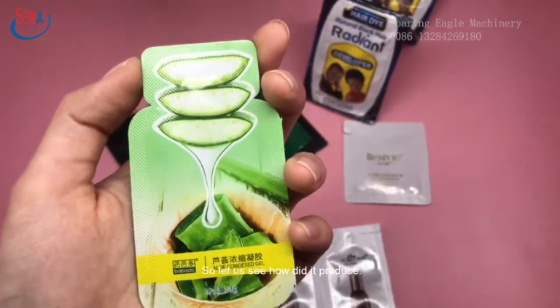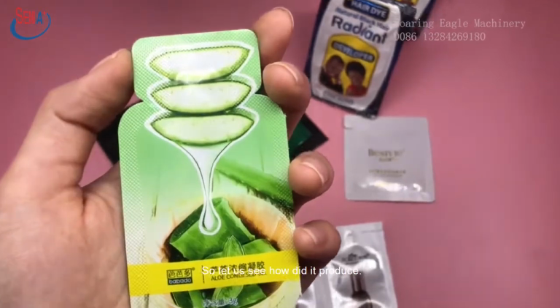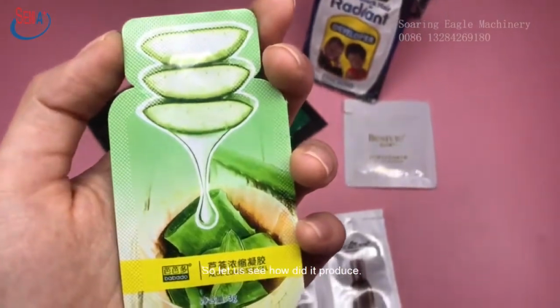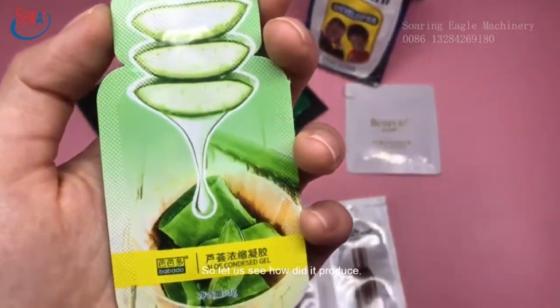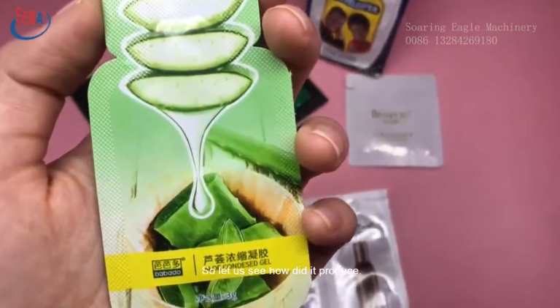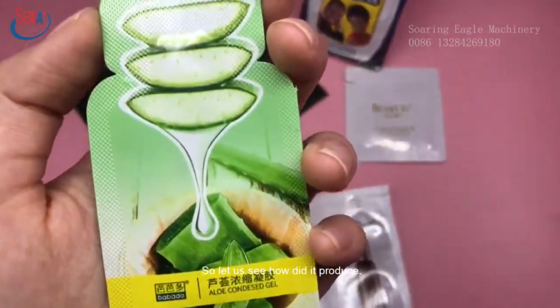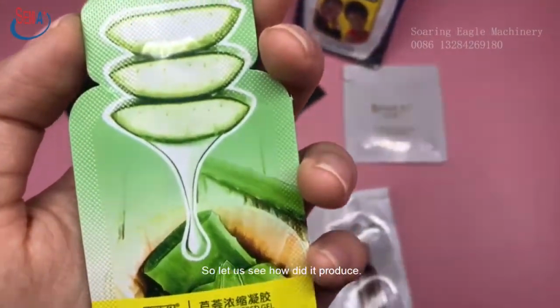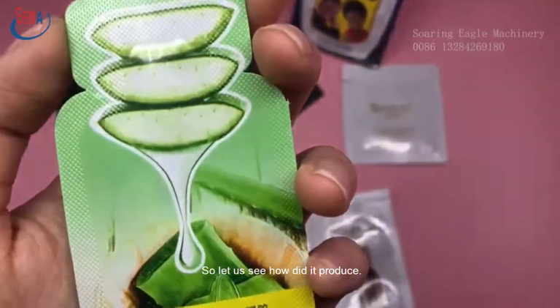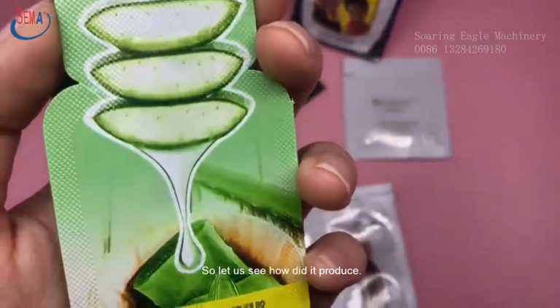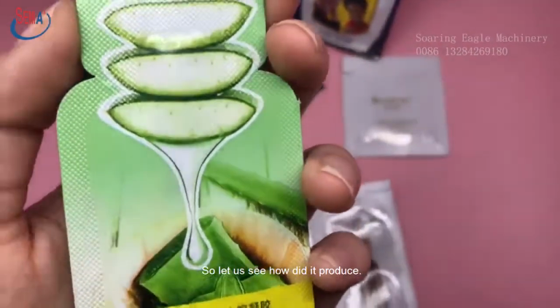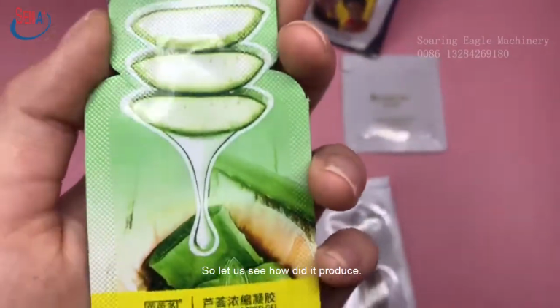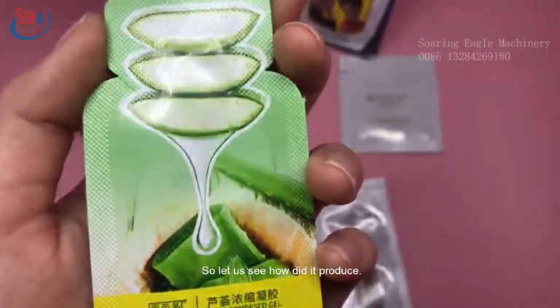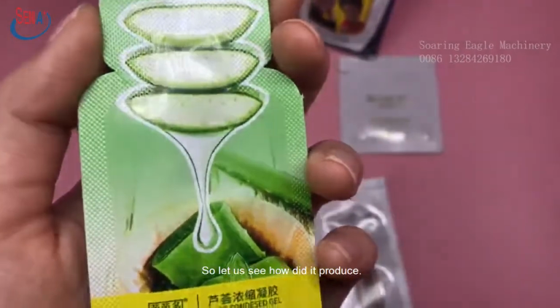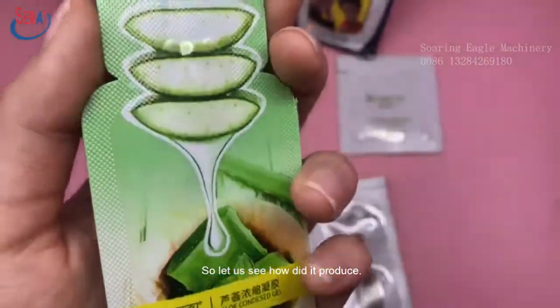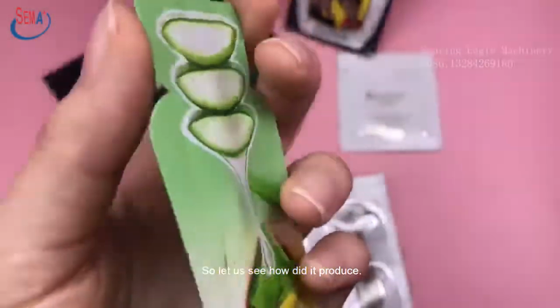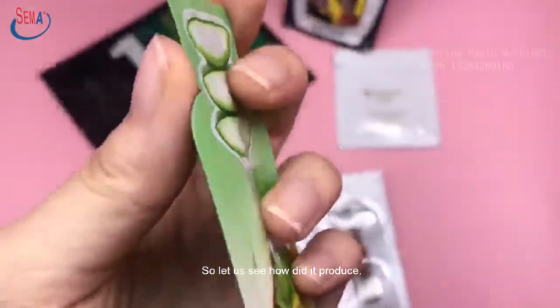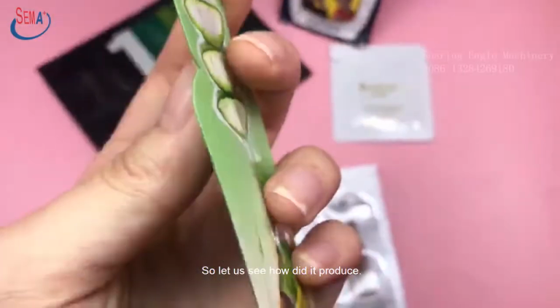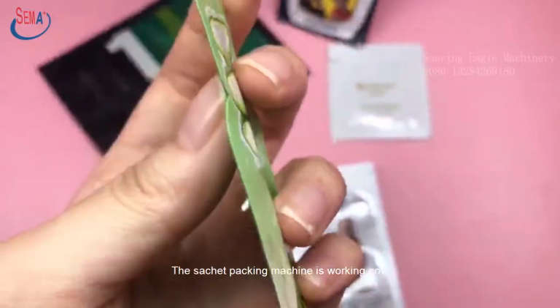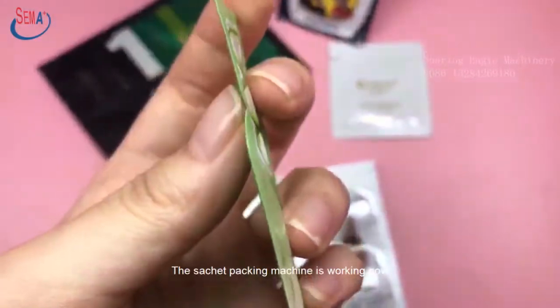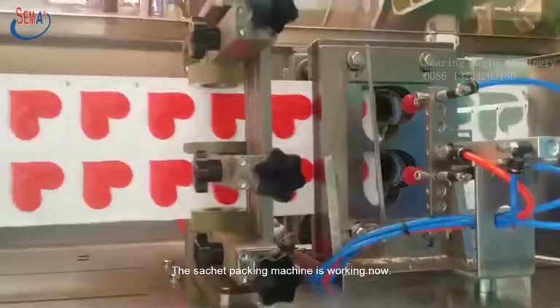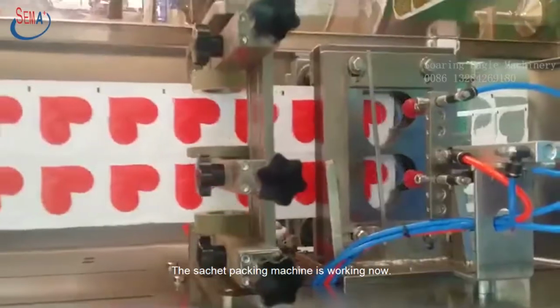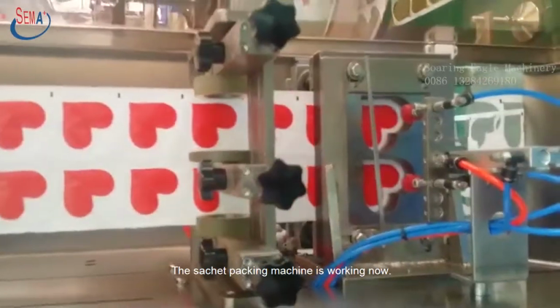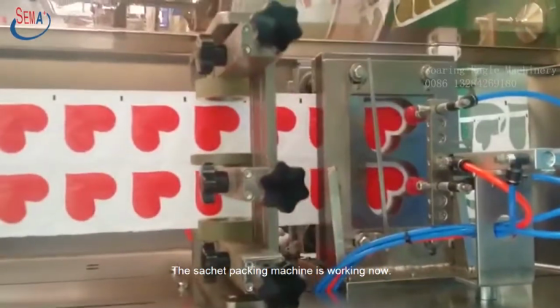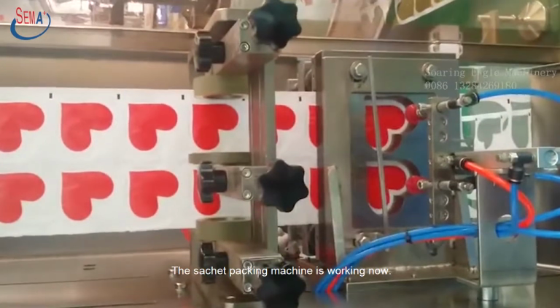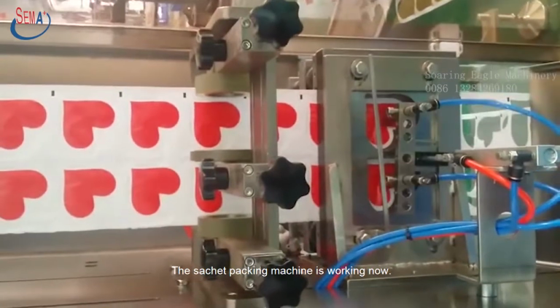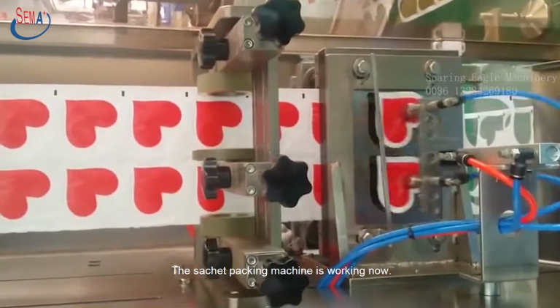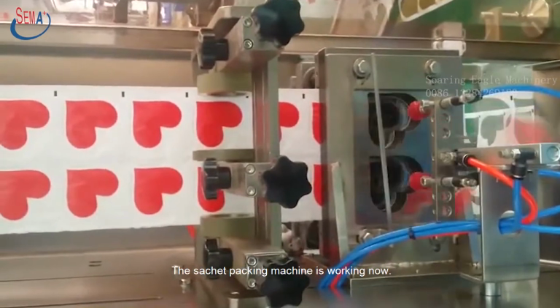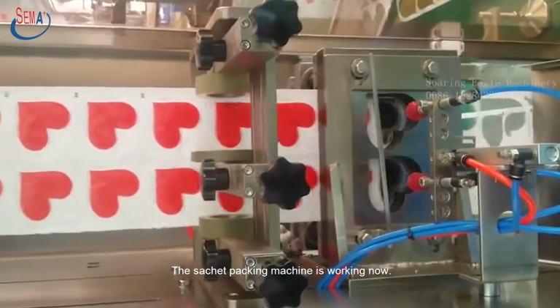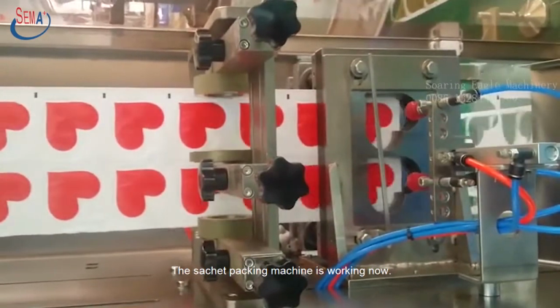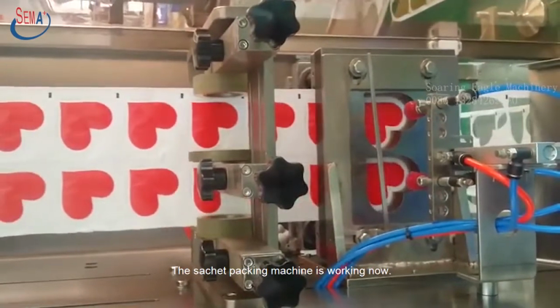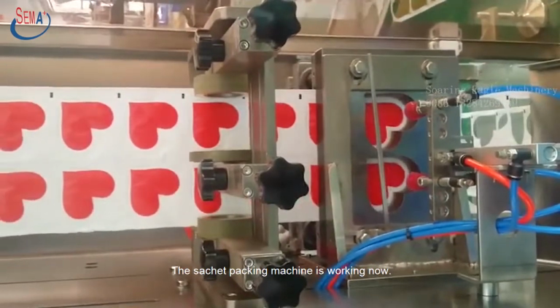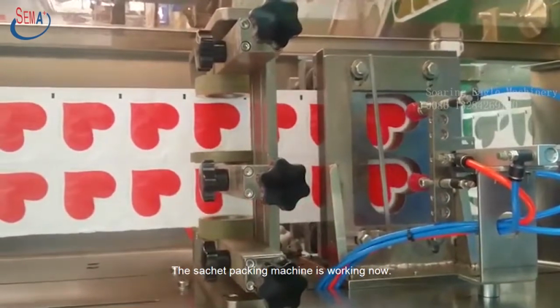So let us see how it is produced. The Sachet packing machine is working now.